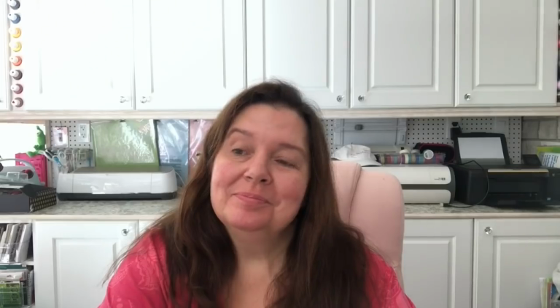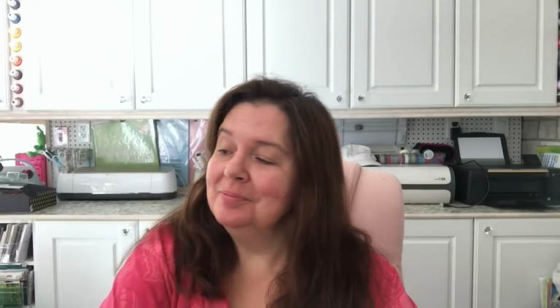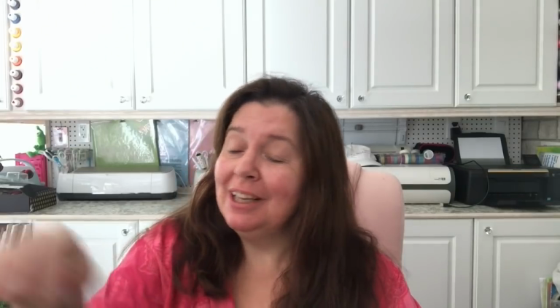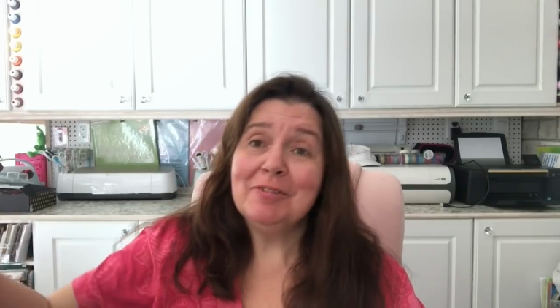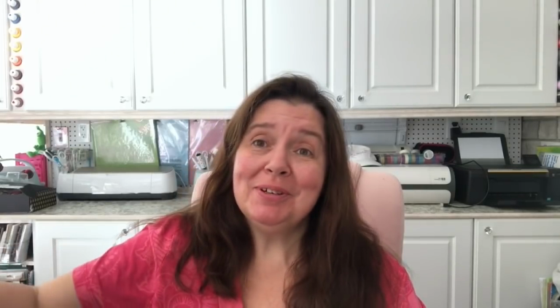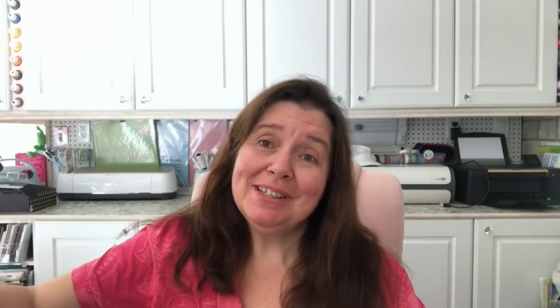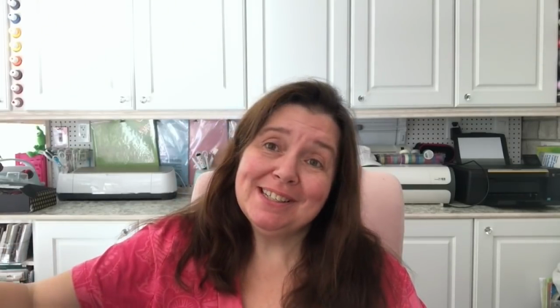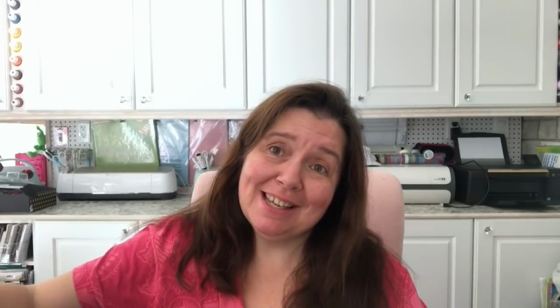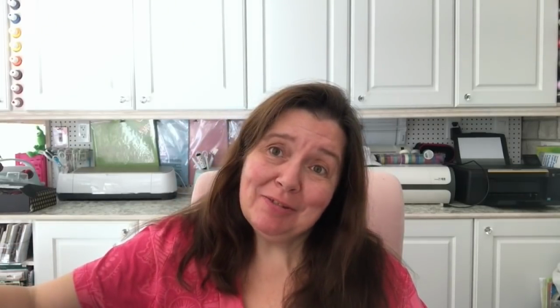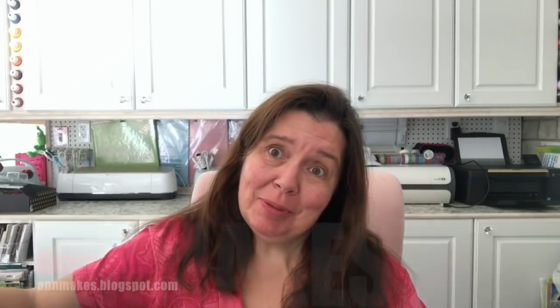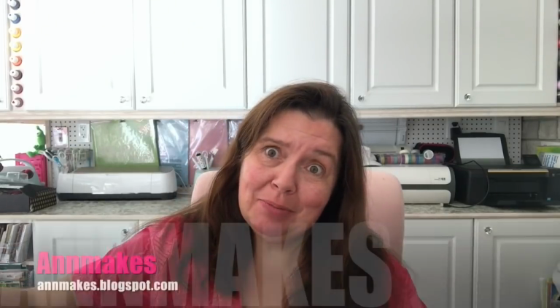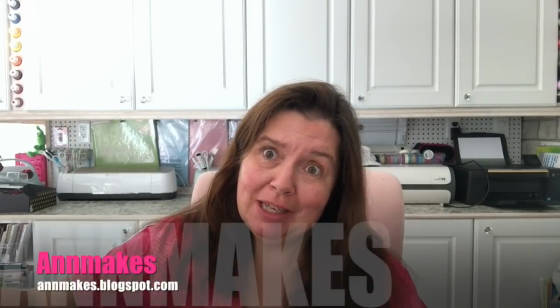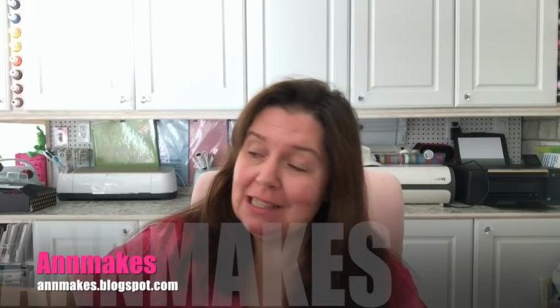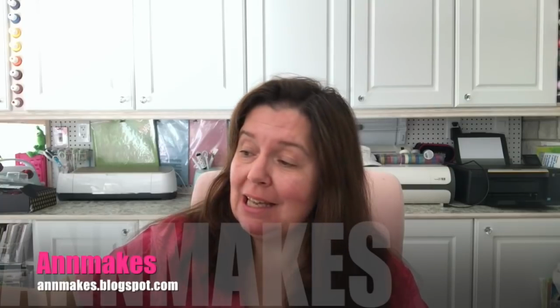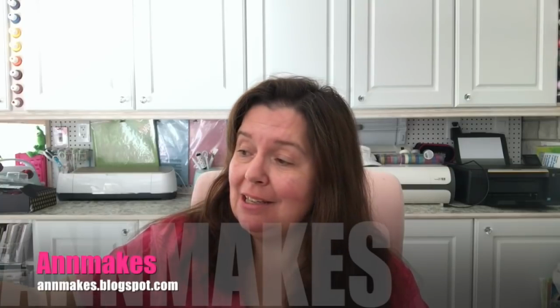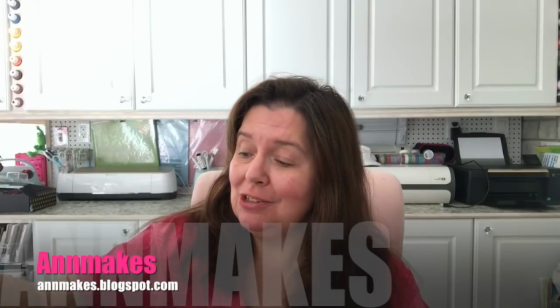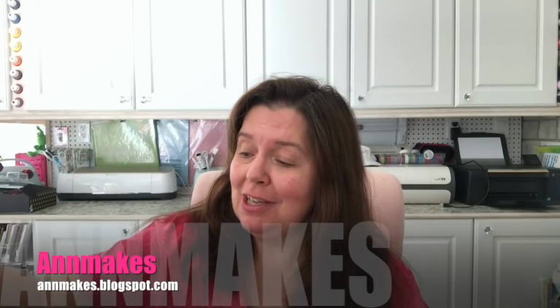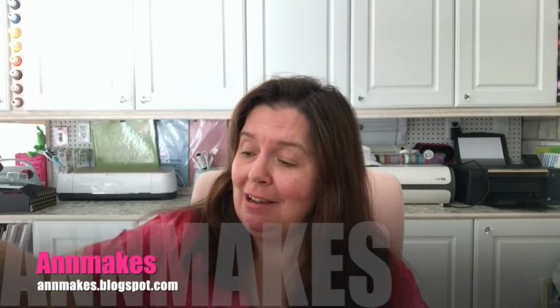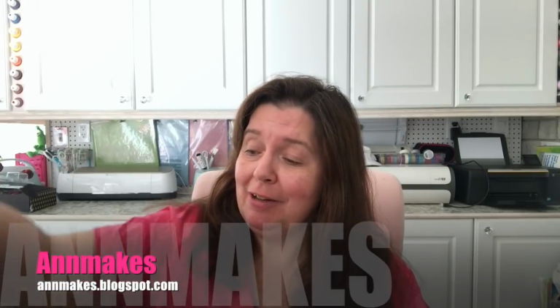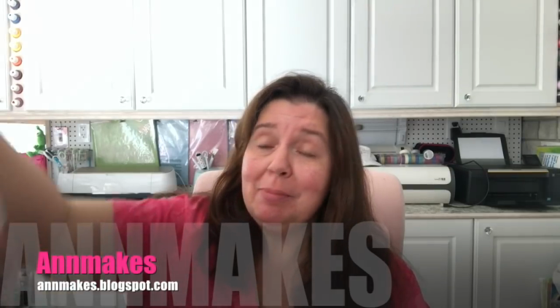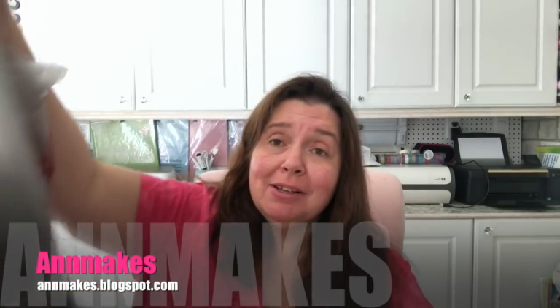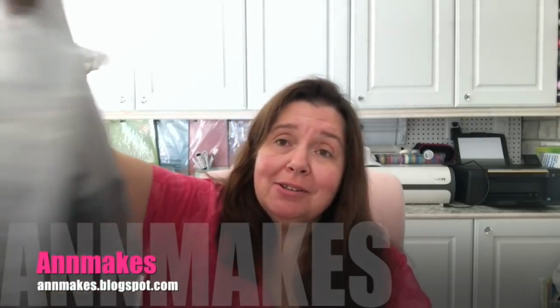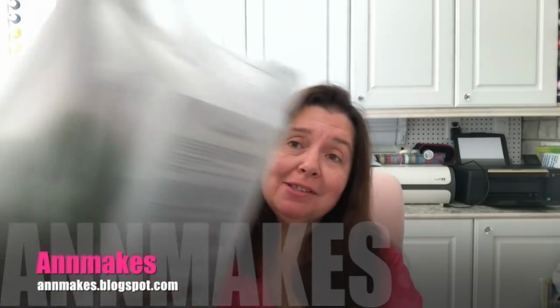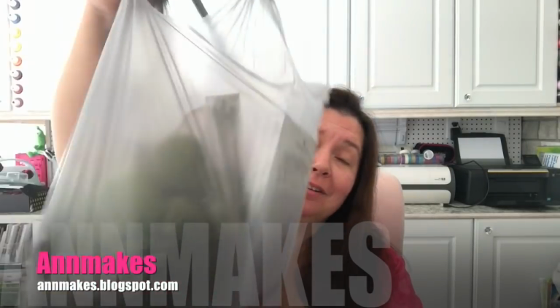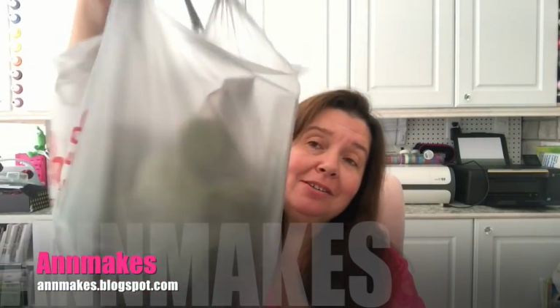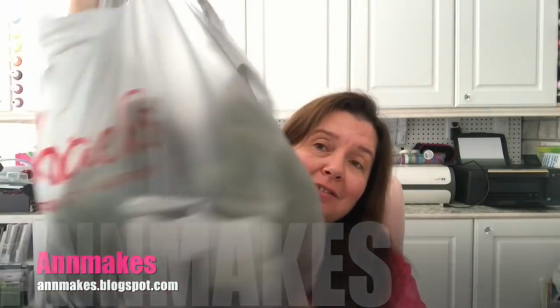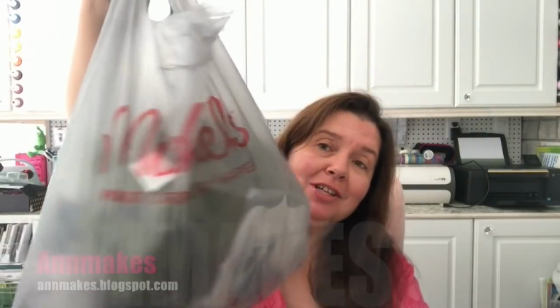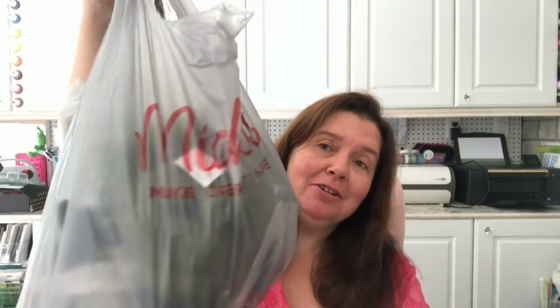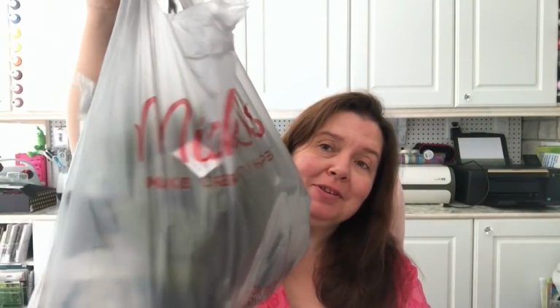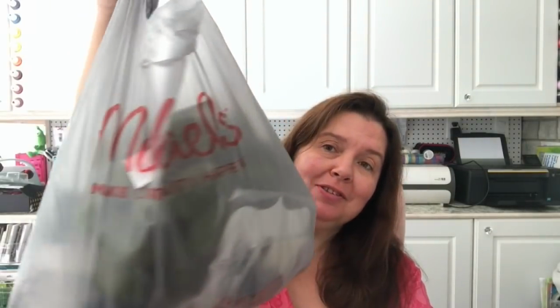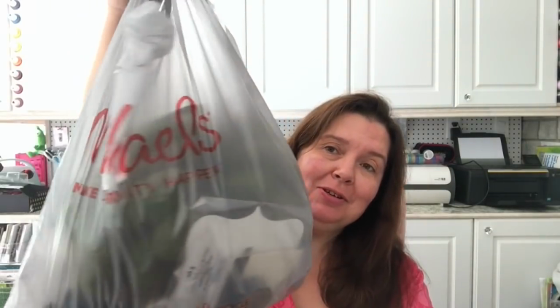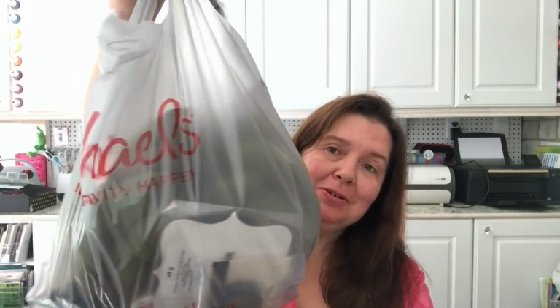Hi everyone! It's Anne from Anne Makes. Today I have a Michaels haul to share with you.